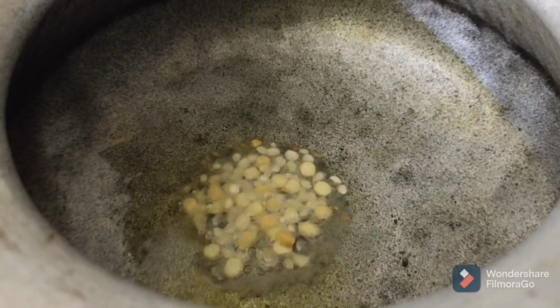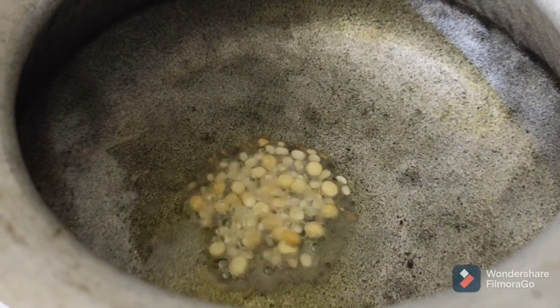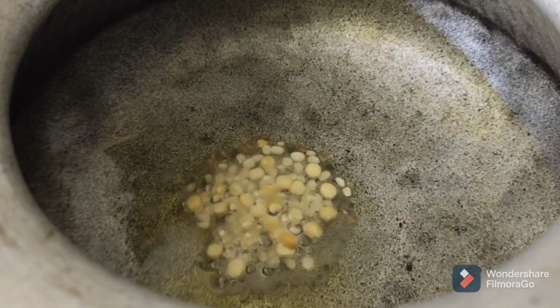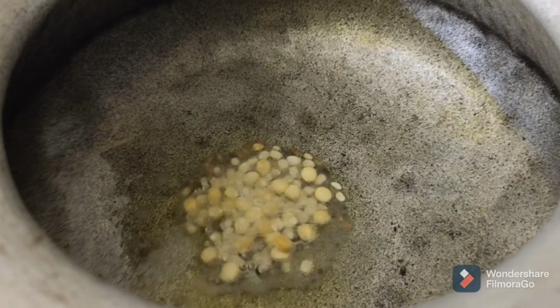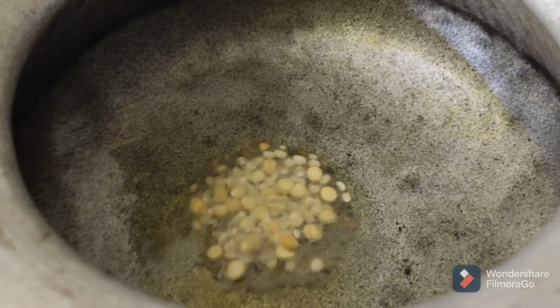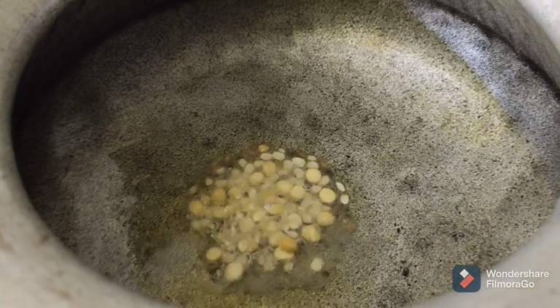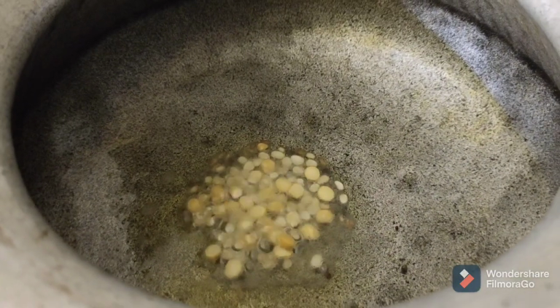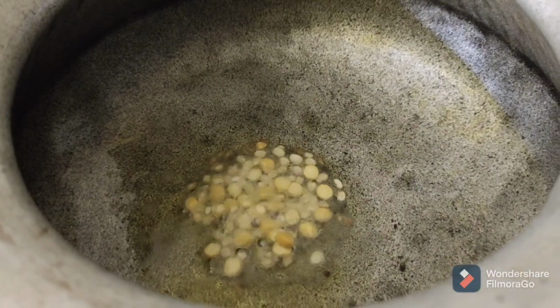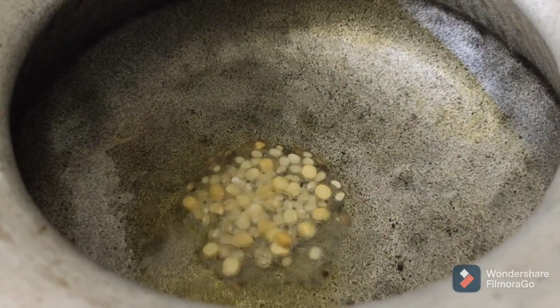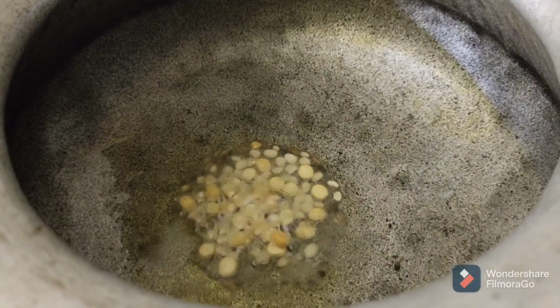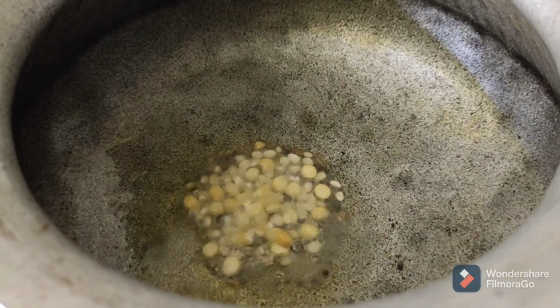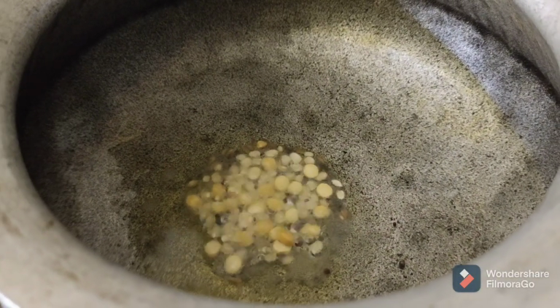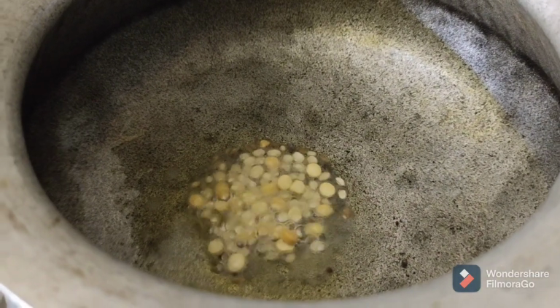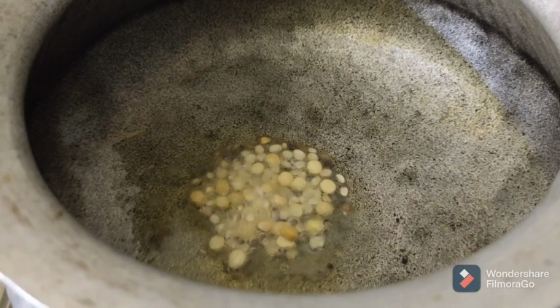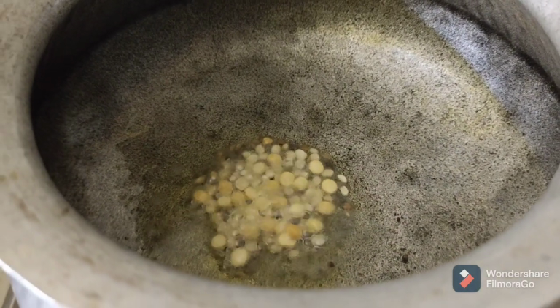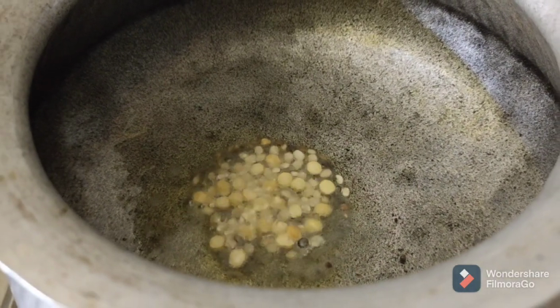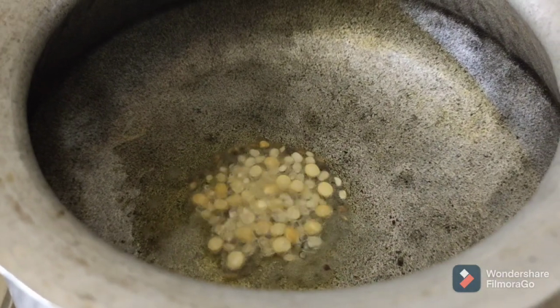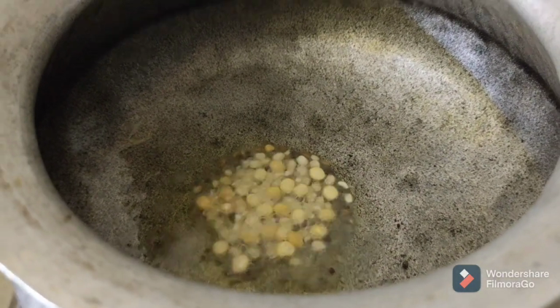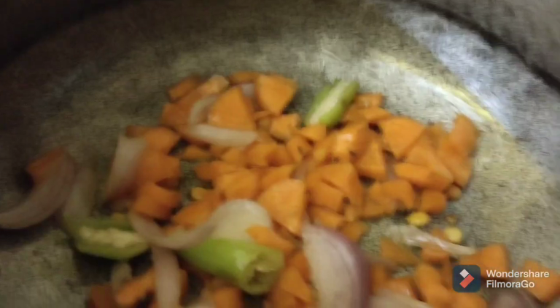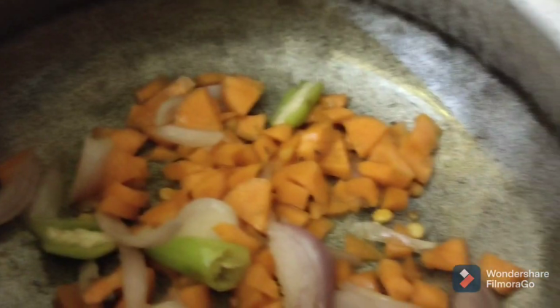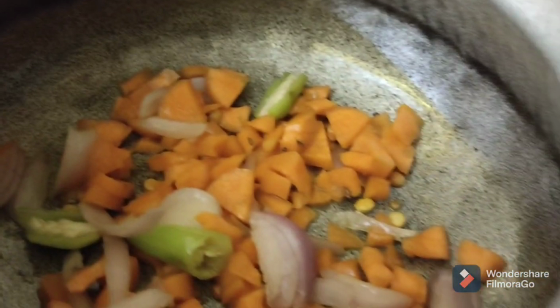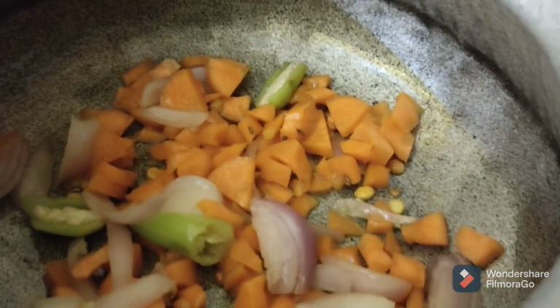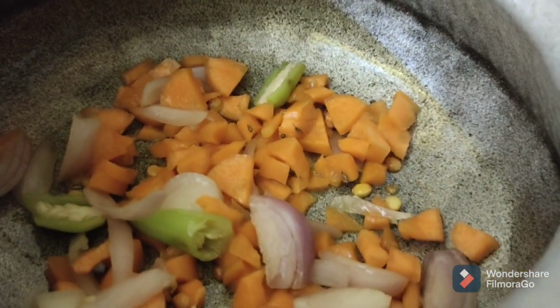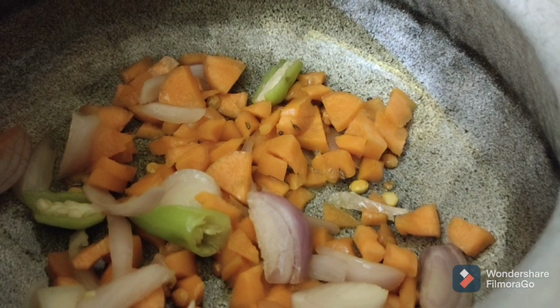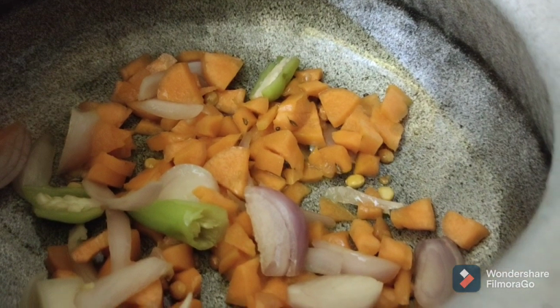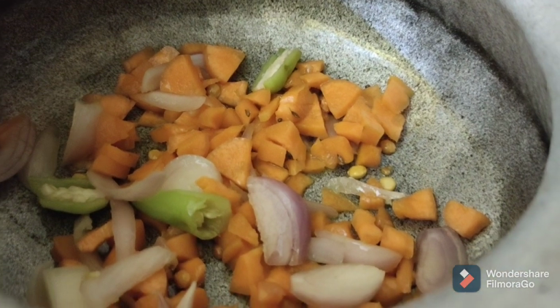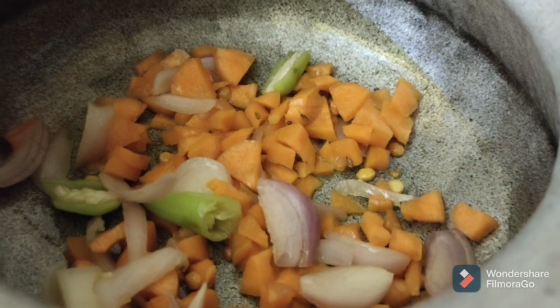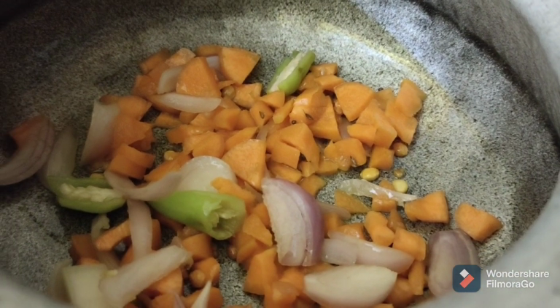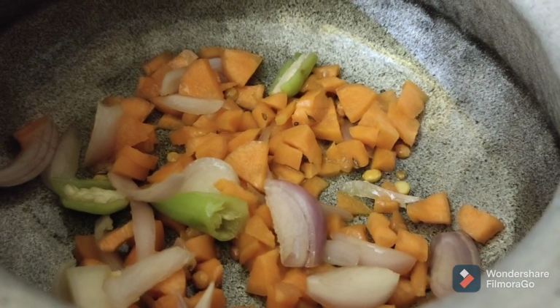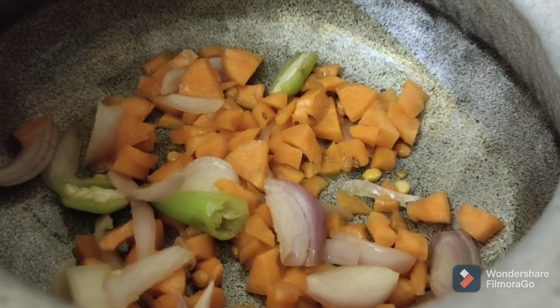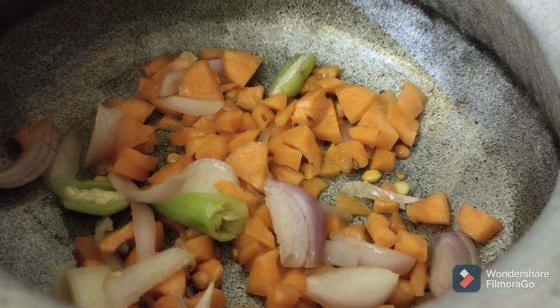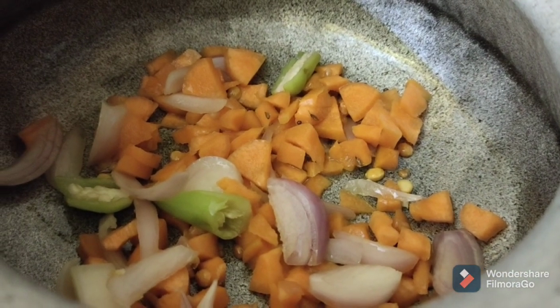Add 1 spoon of oil, then add 1 spoon of garlic.